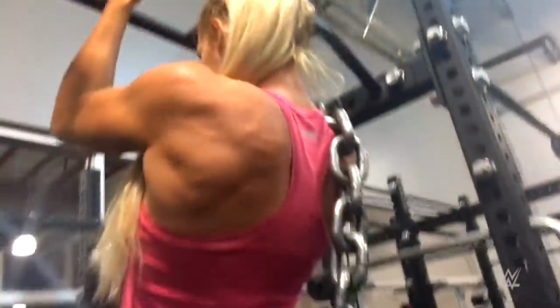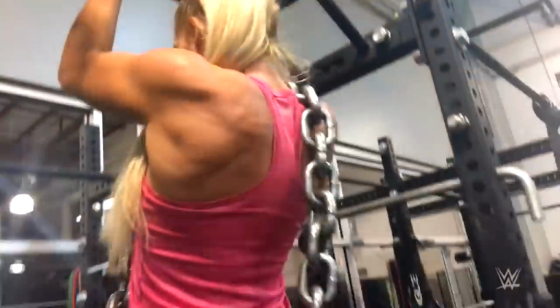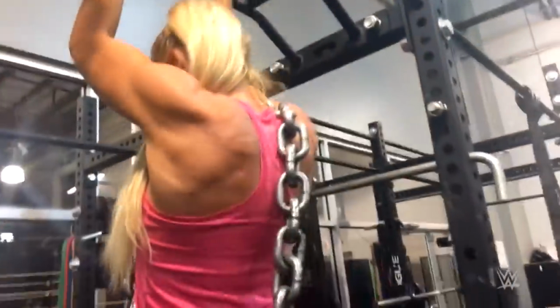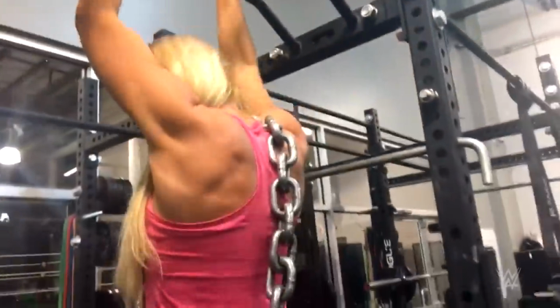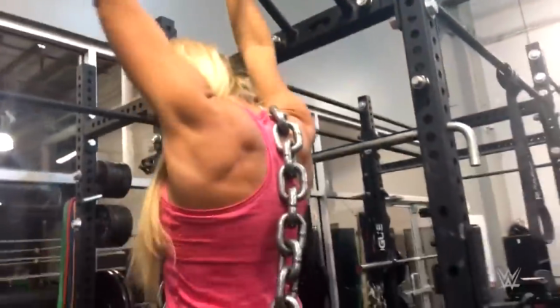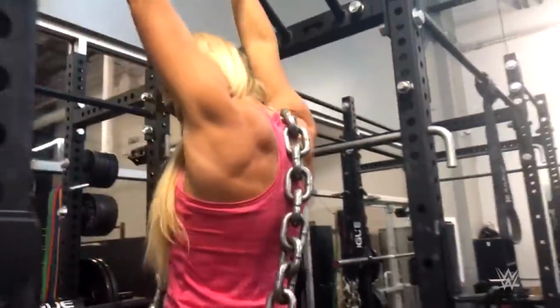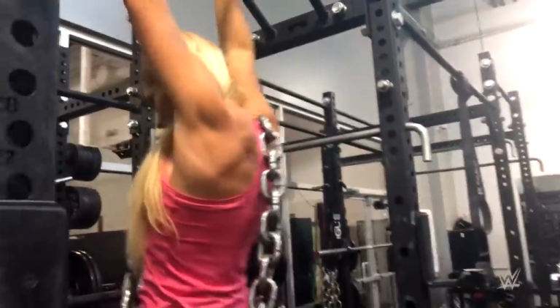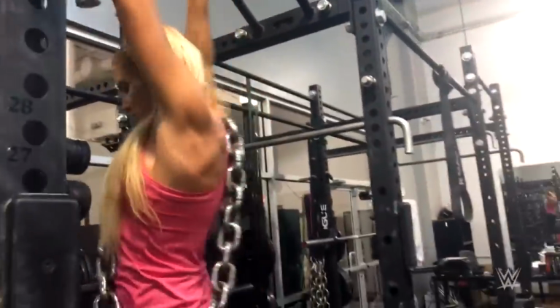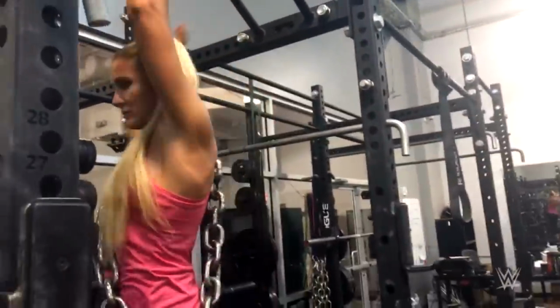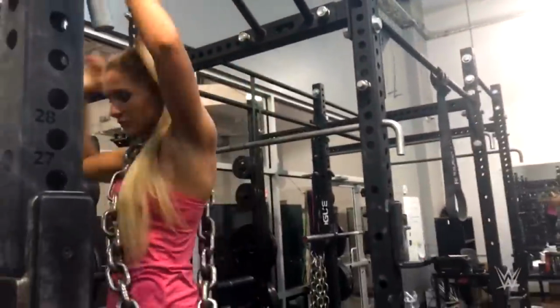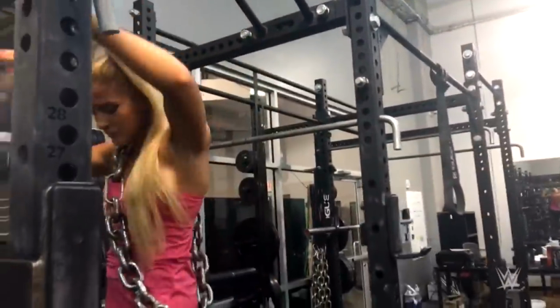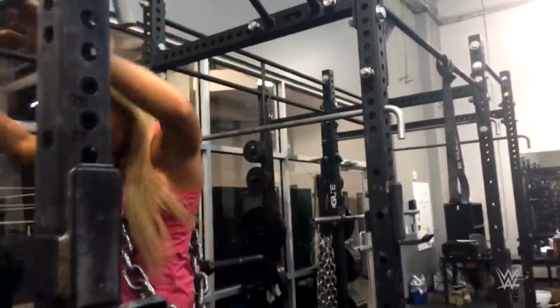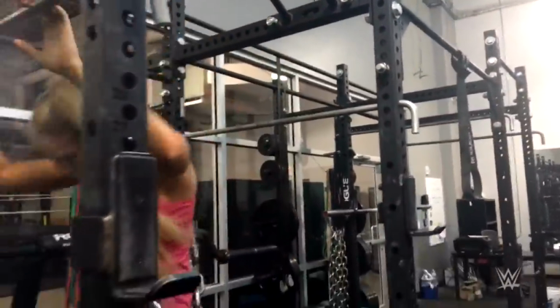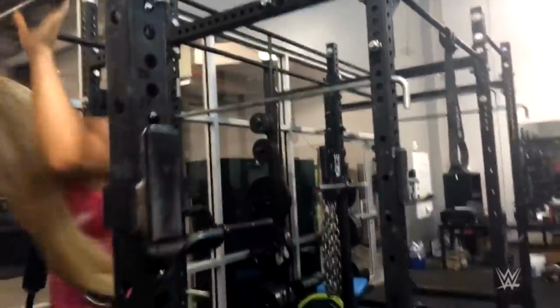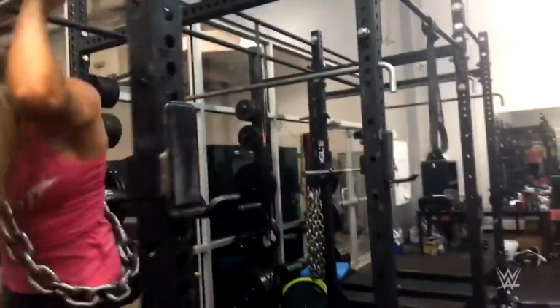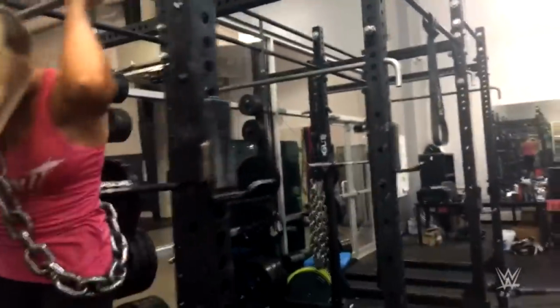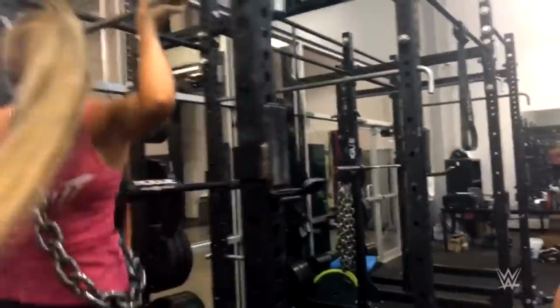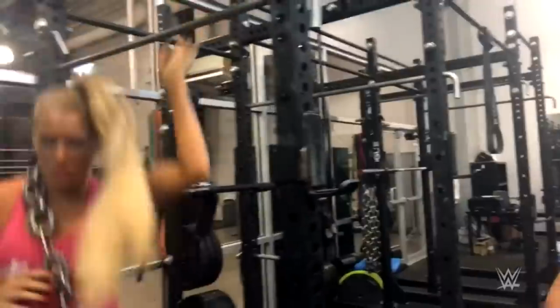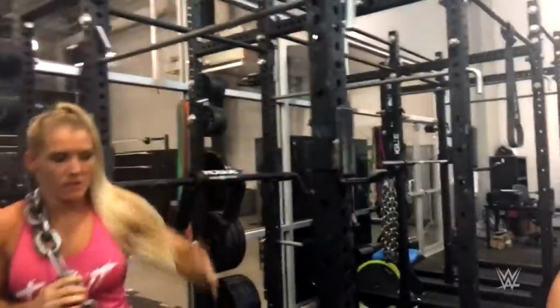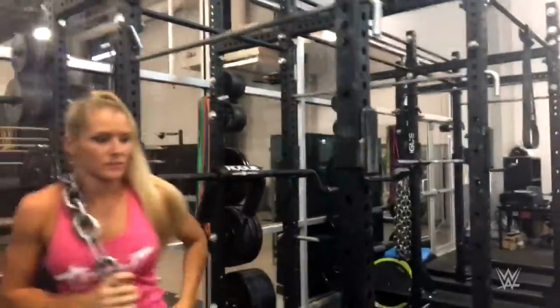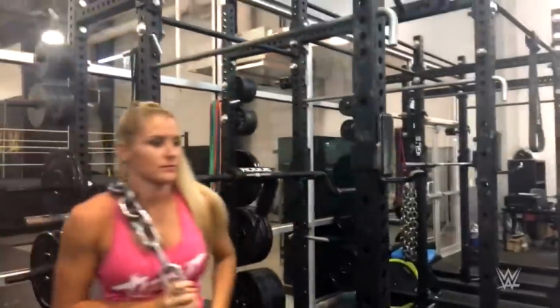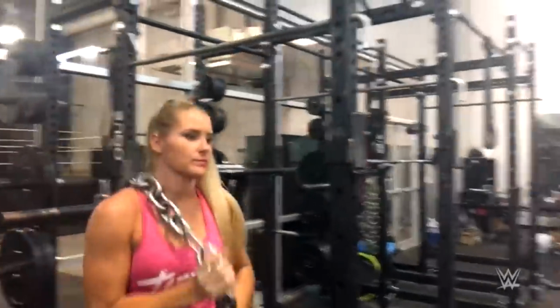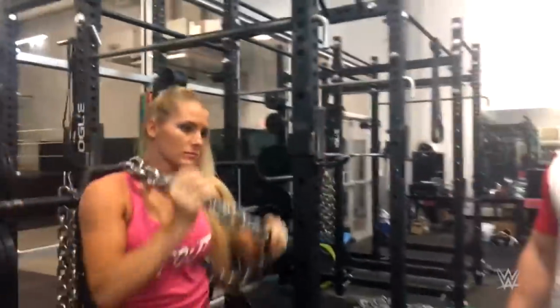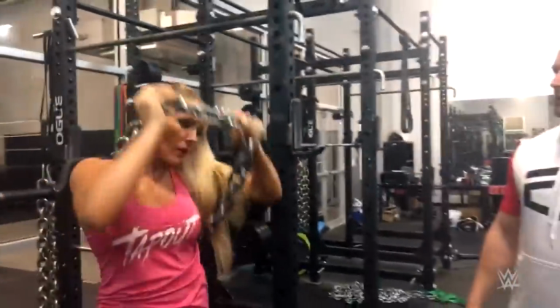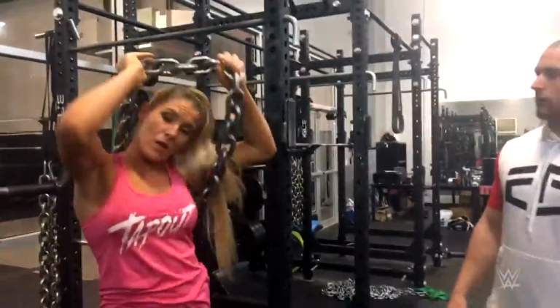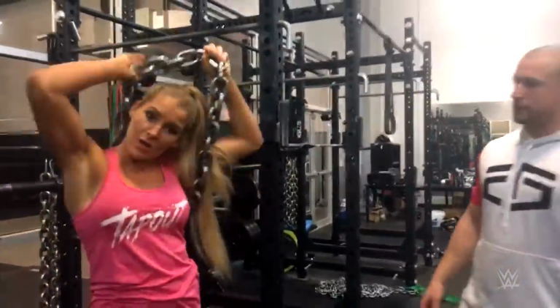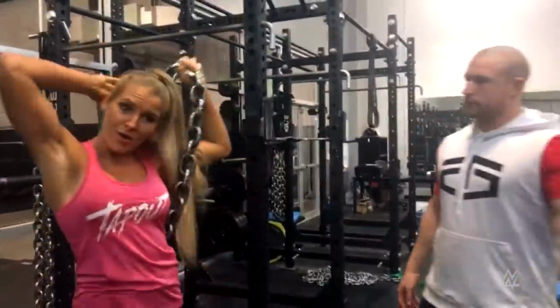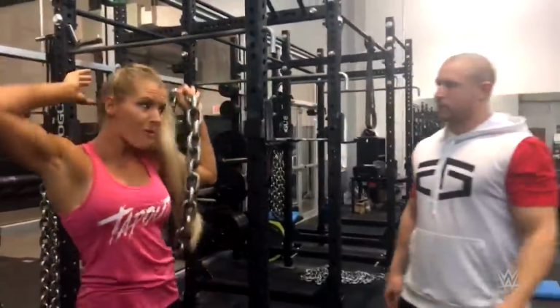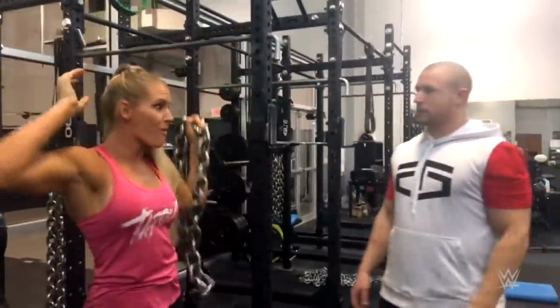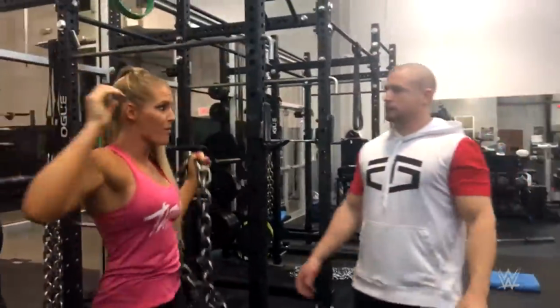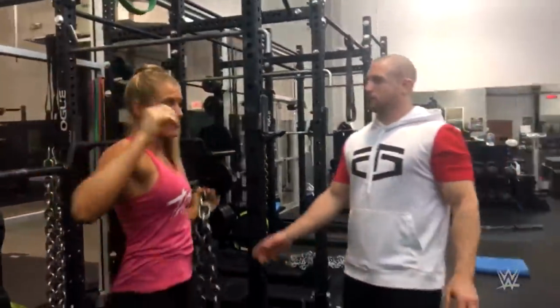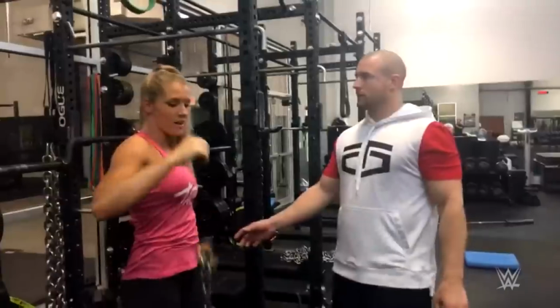Nice, there we go, that's a good set. He didn't want to do the surgery. Let's go.